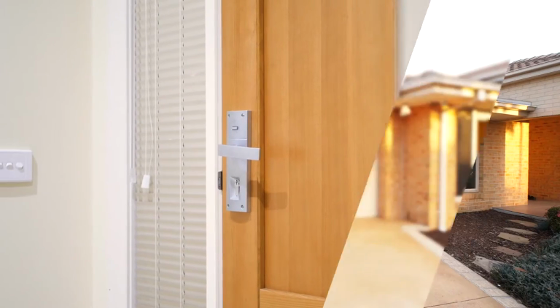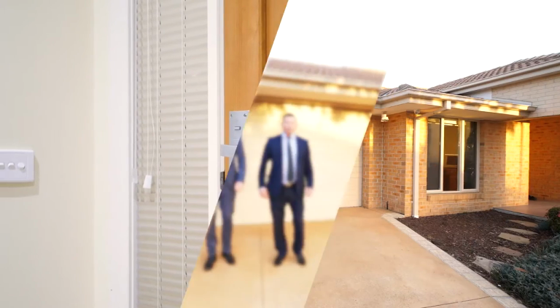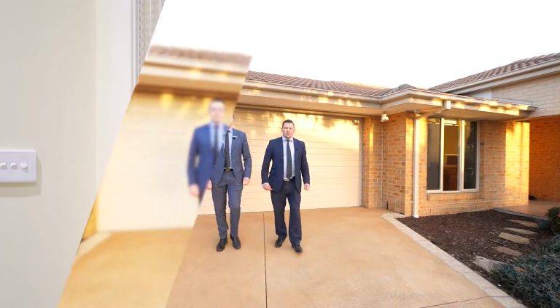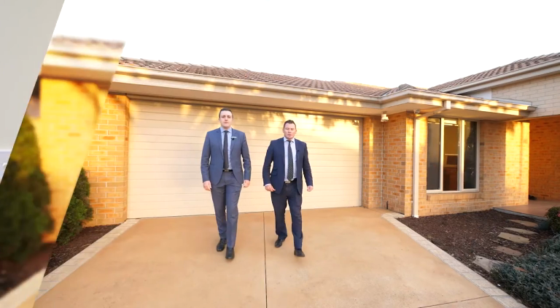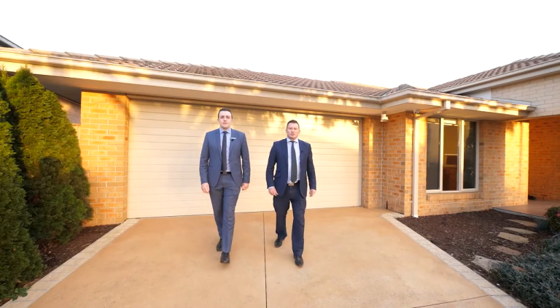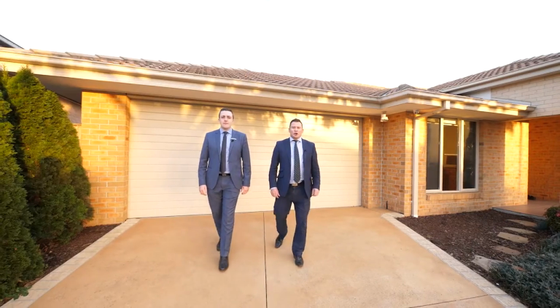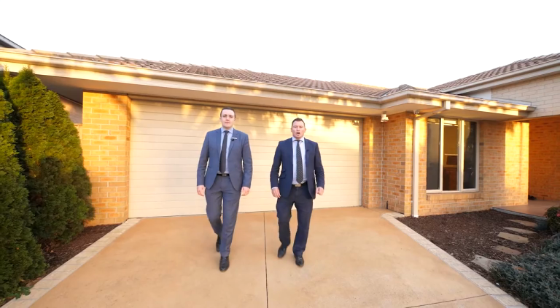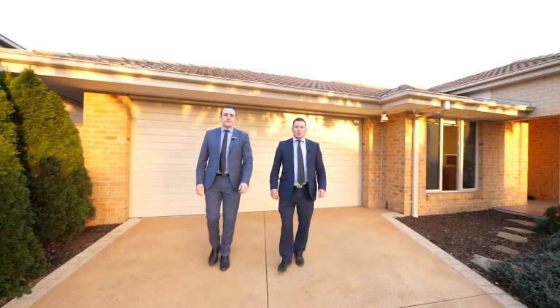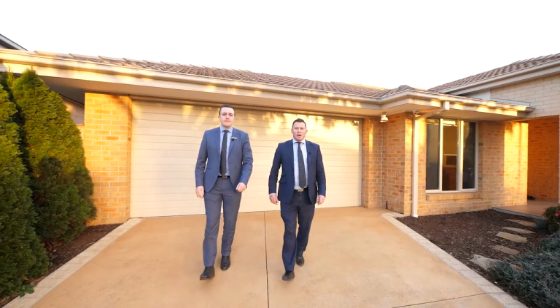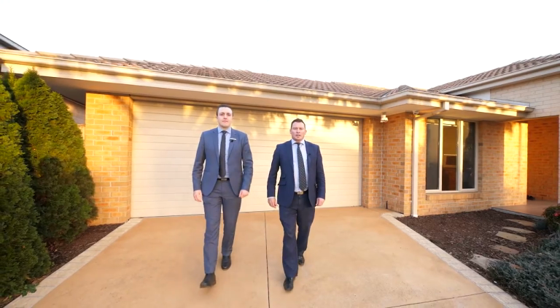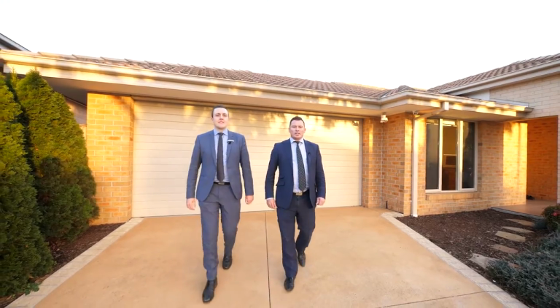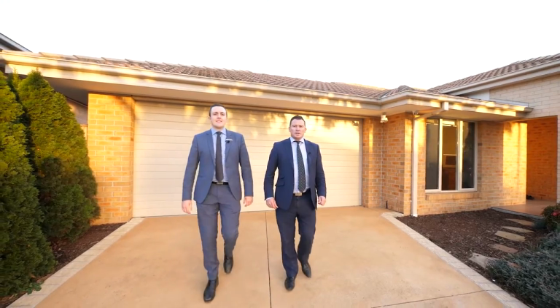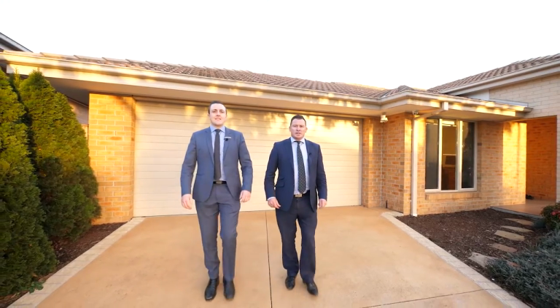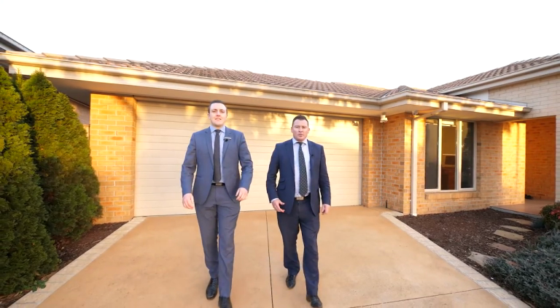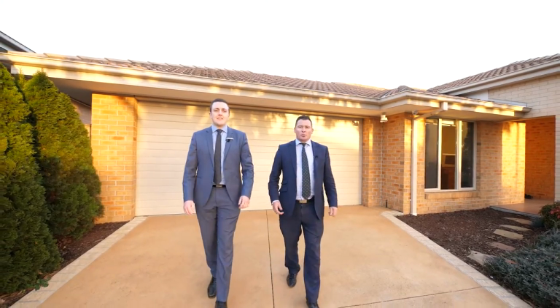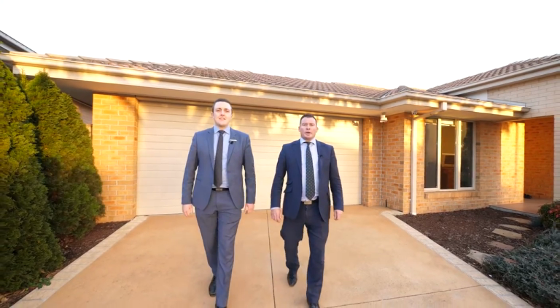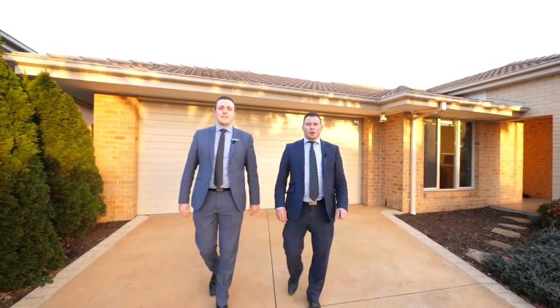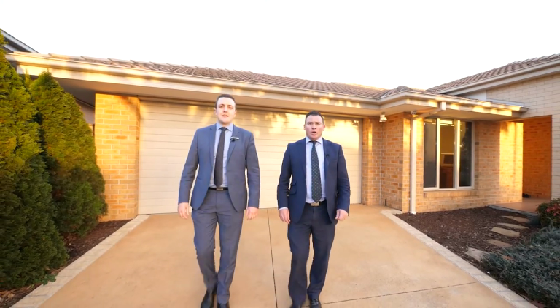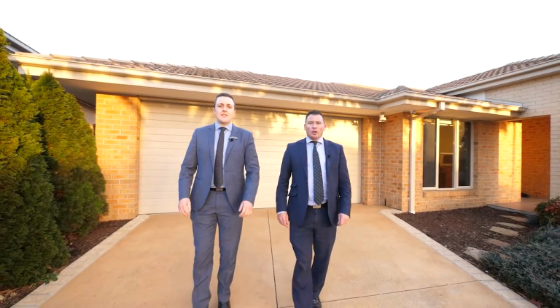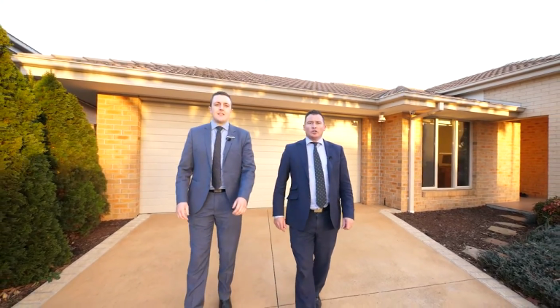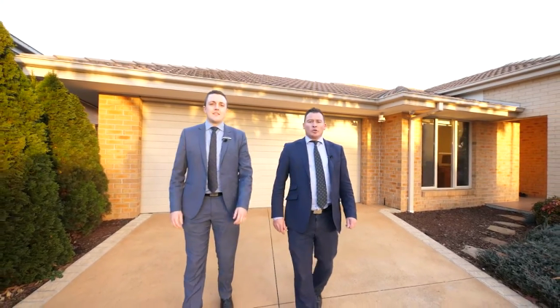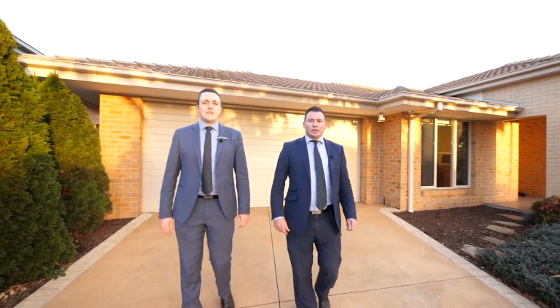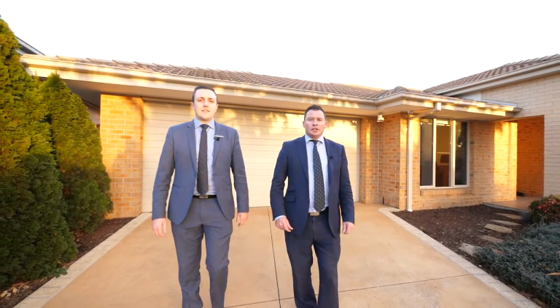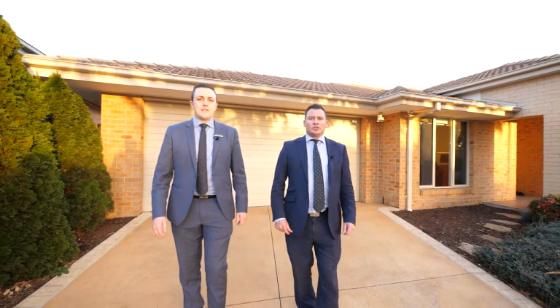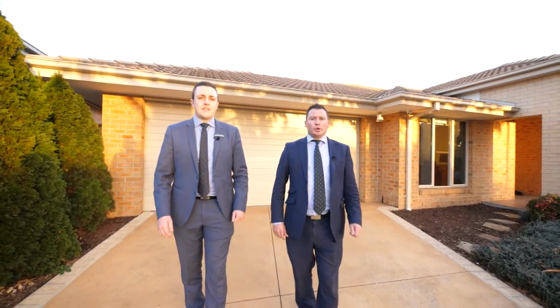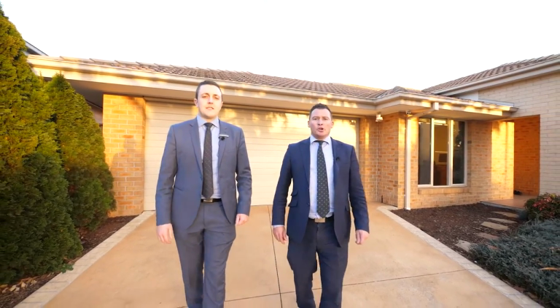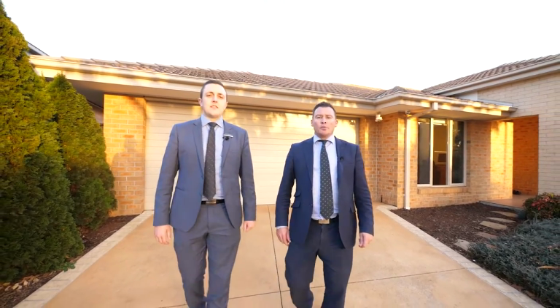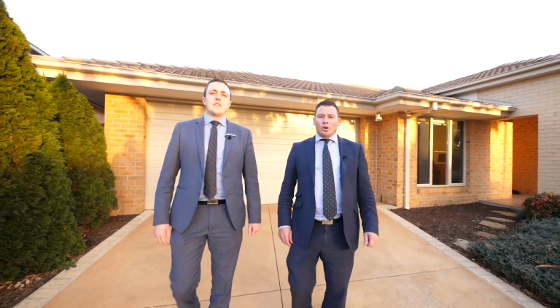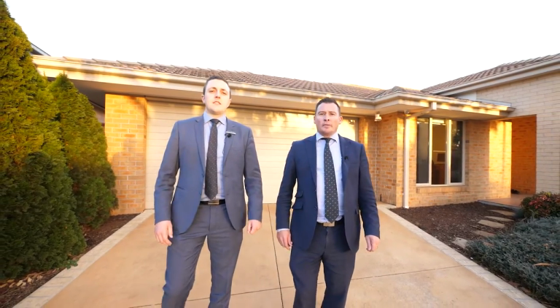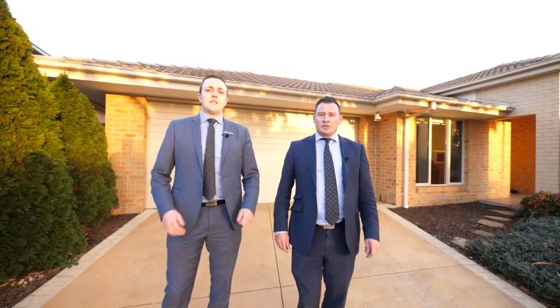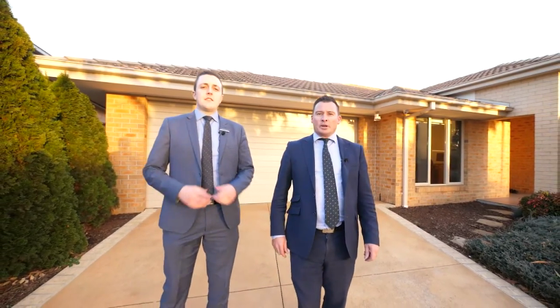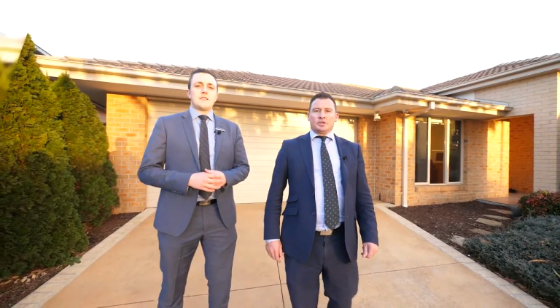With a little bit of stock on the market, give myself or Brent a call directly to book your own private inspection.